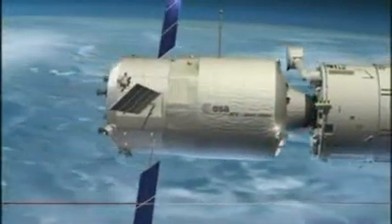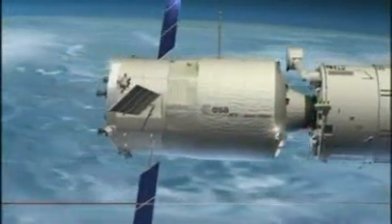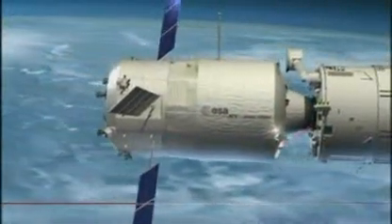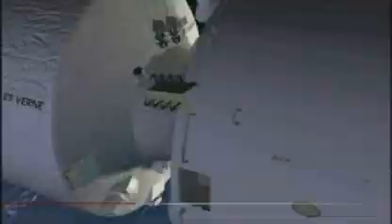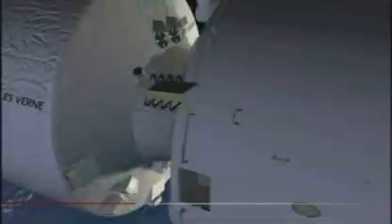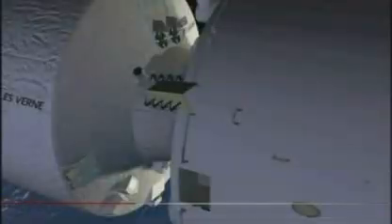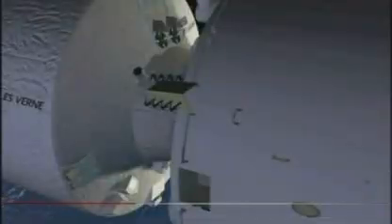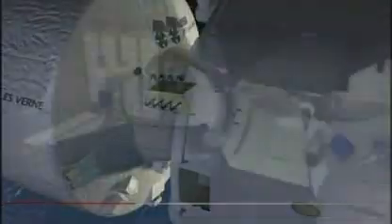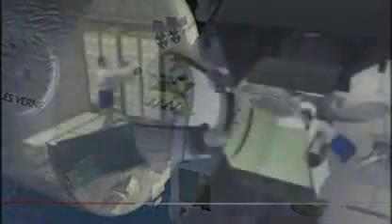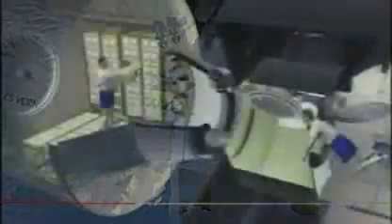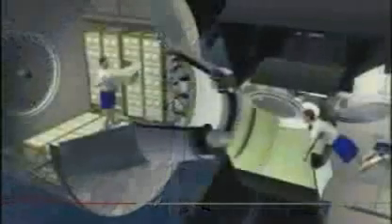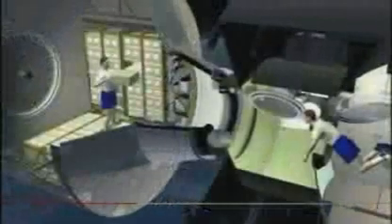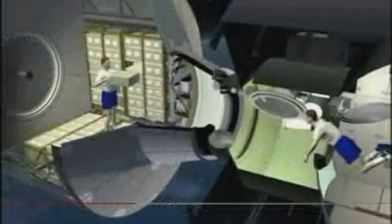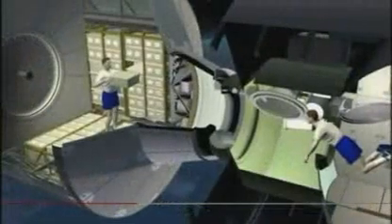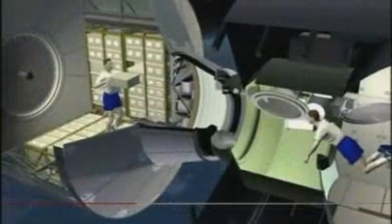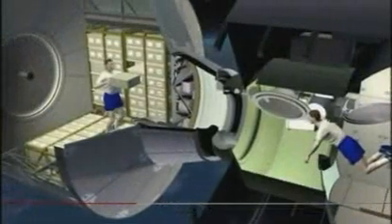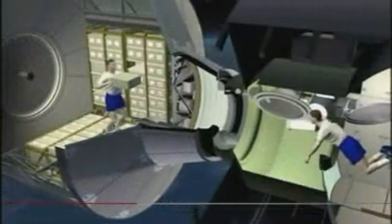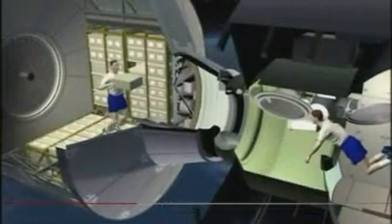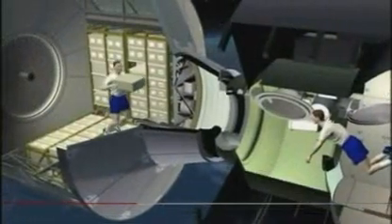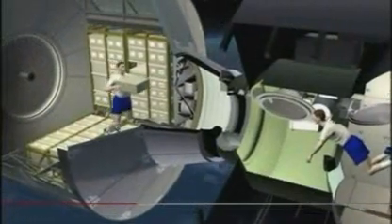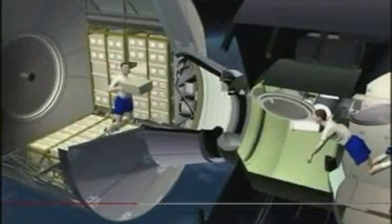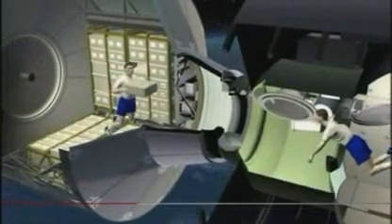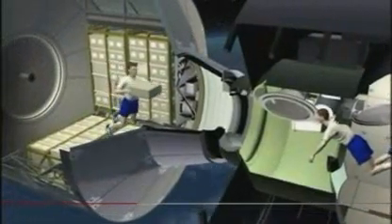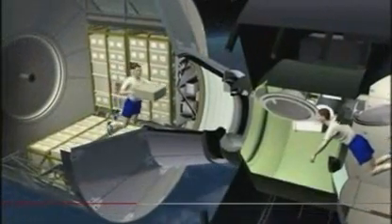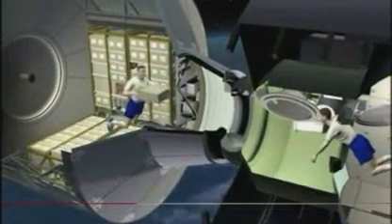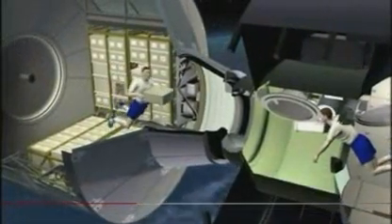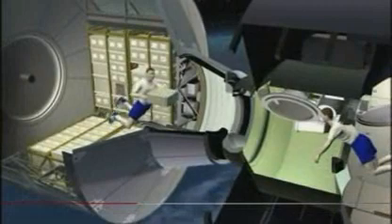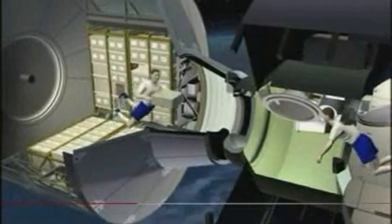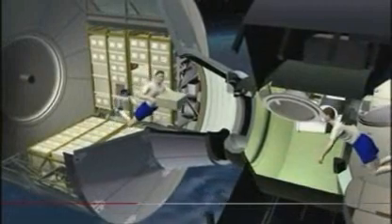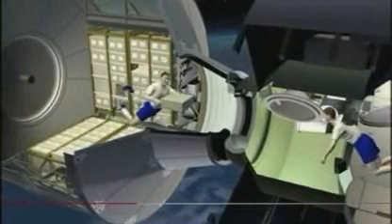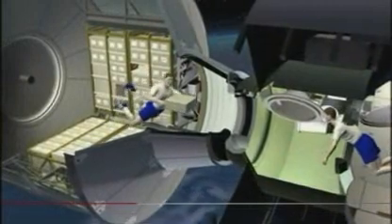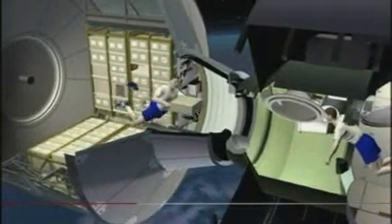It's the size of a double-decker bus, and will deliver much needed food, air, fuel and equipment to the space station's astronauts.